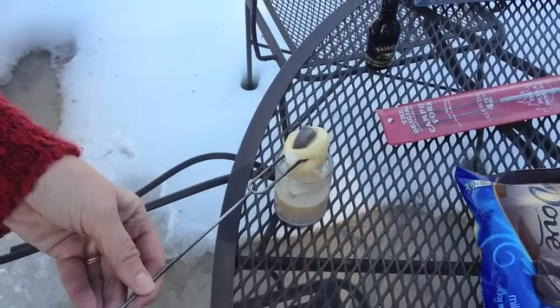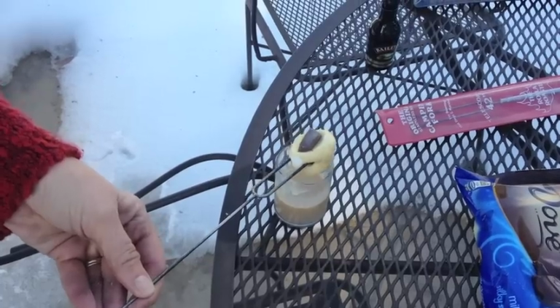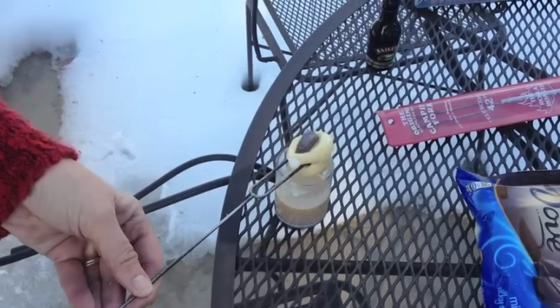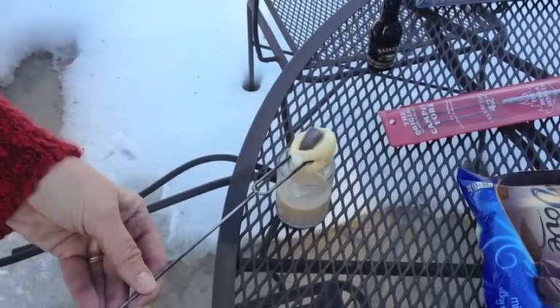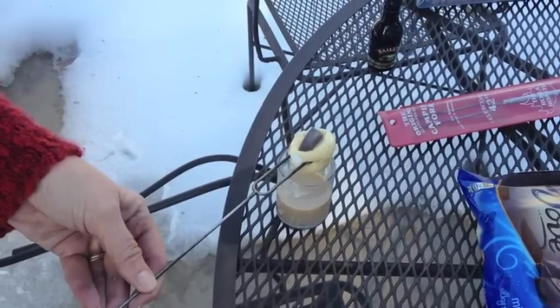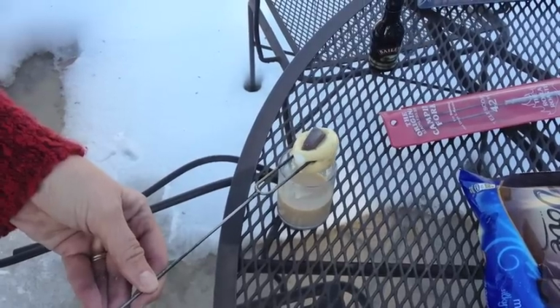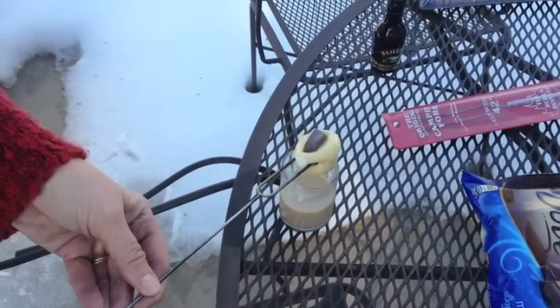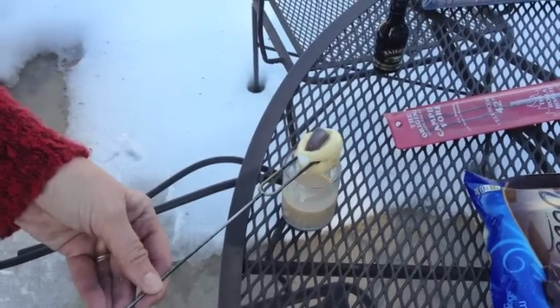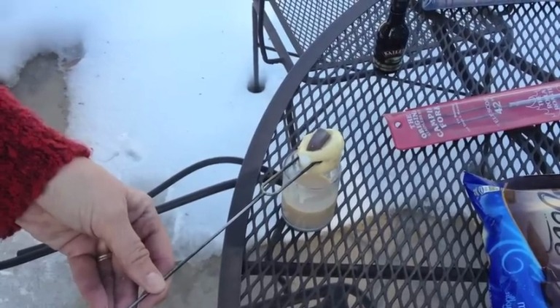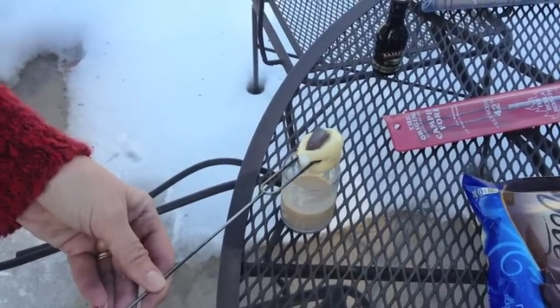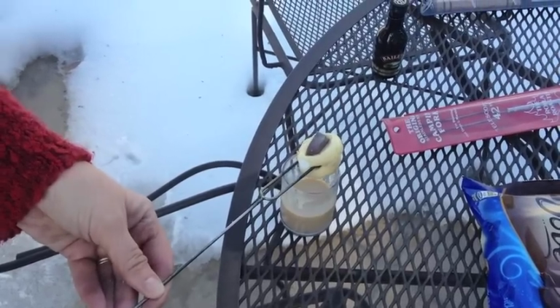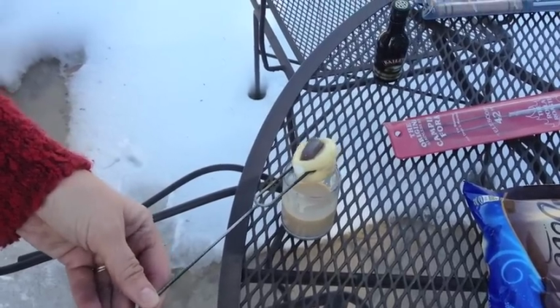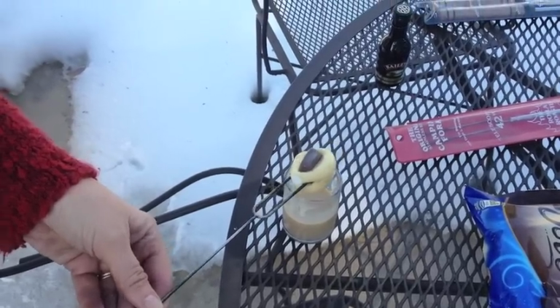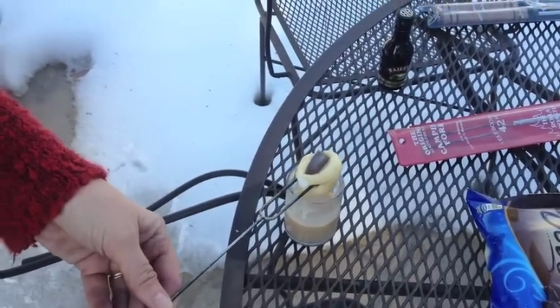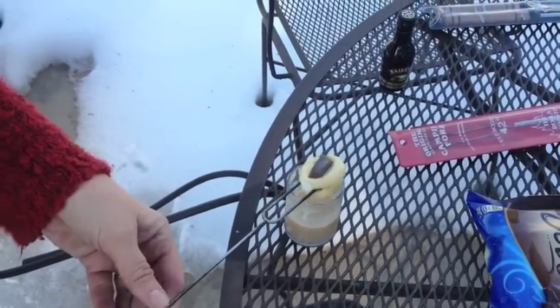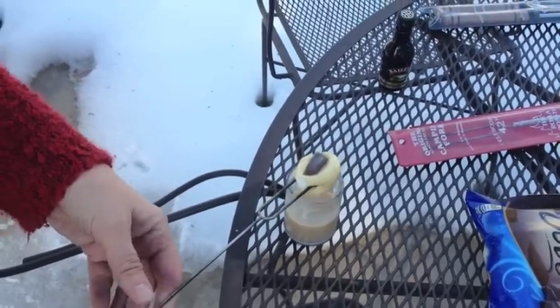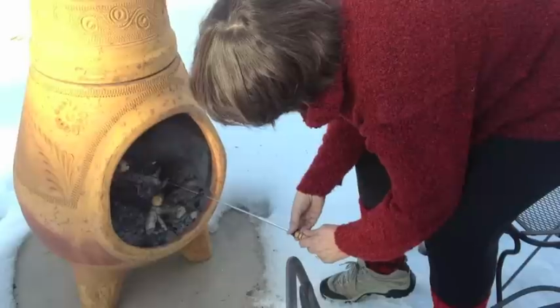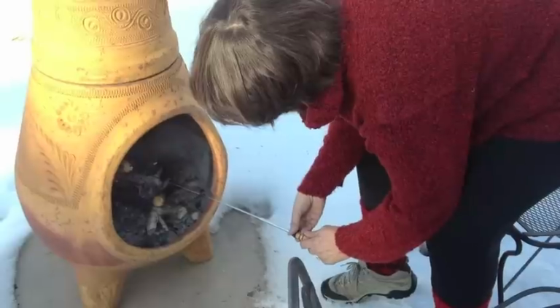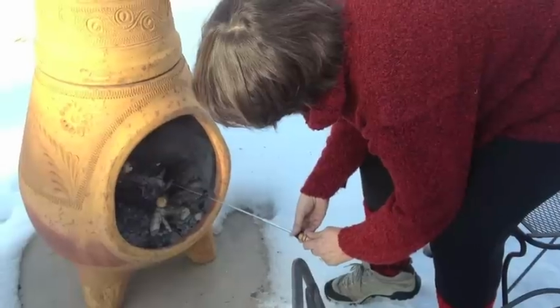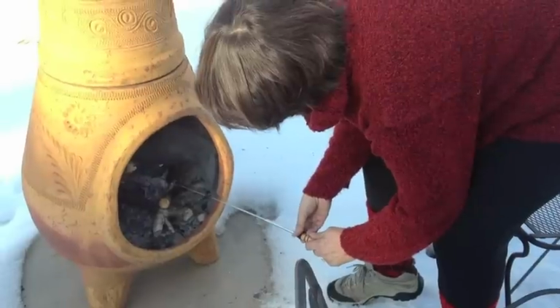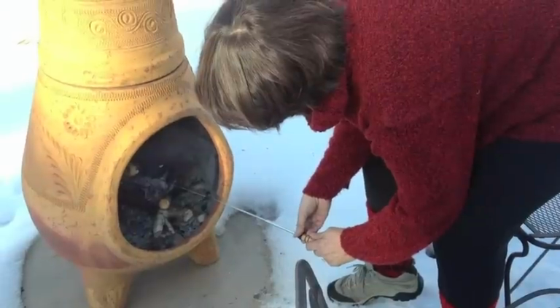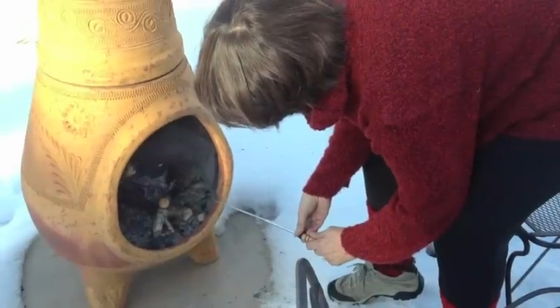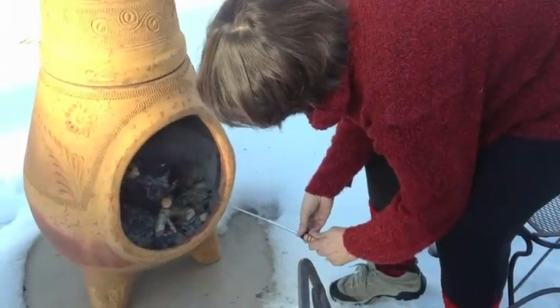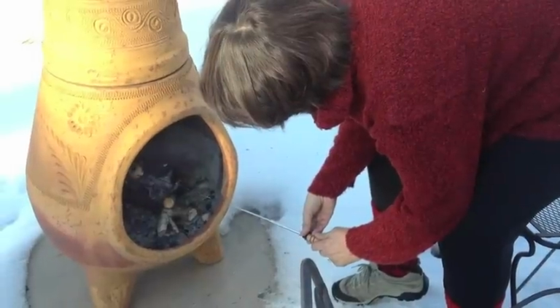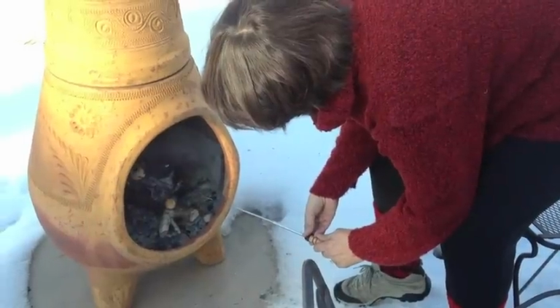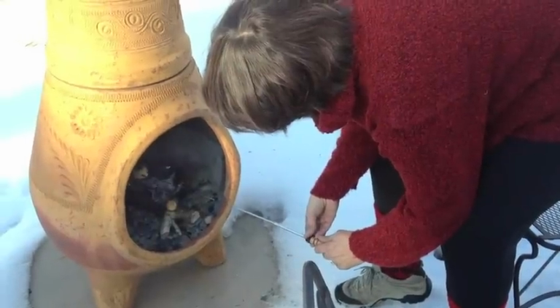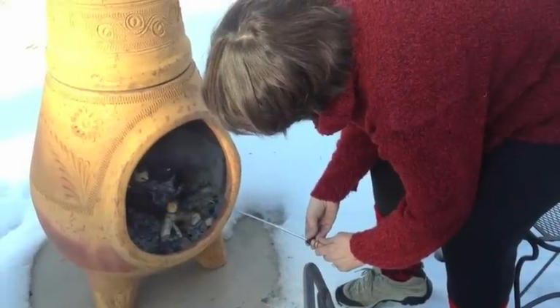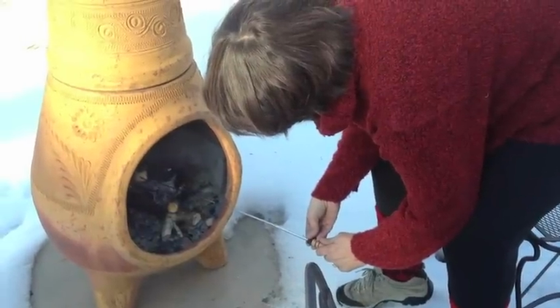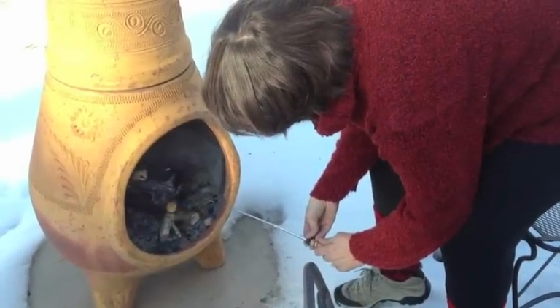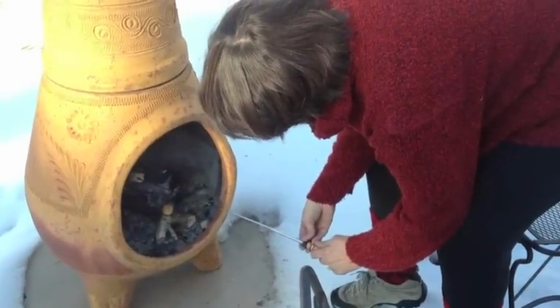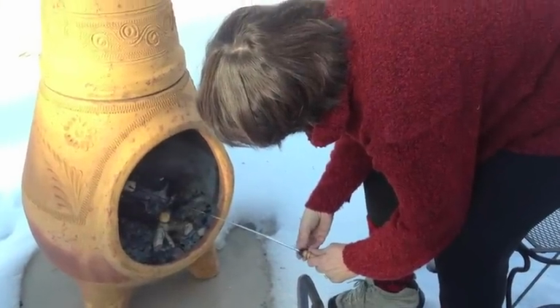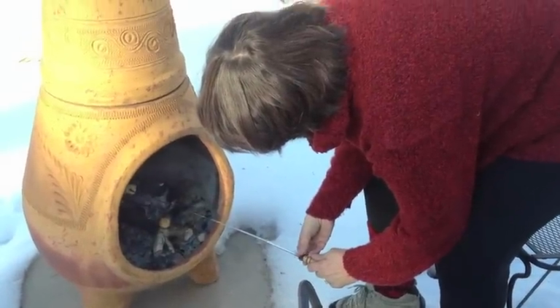Now we are going to roast the marshmallow. Find that sweet spot in the fire and roast away.